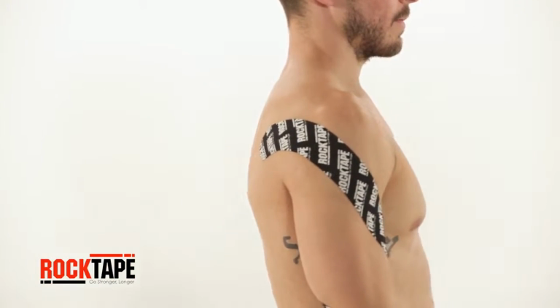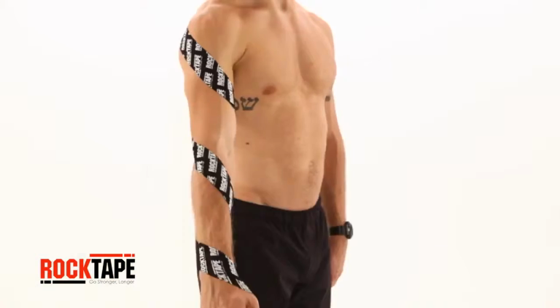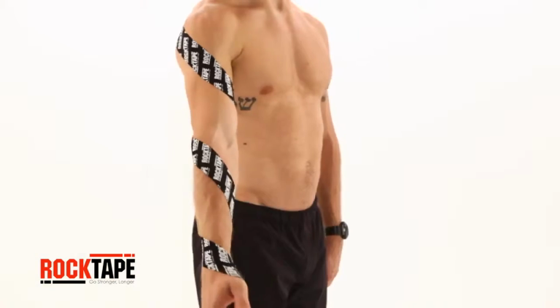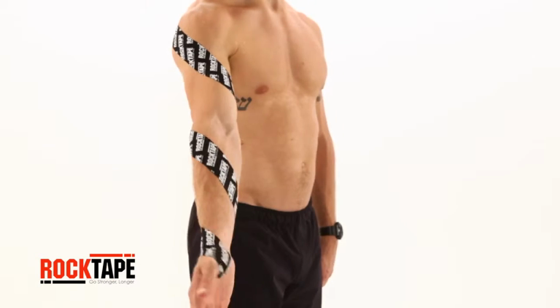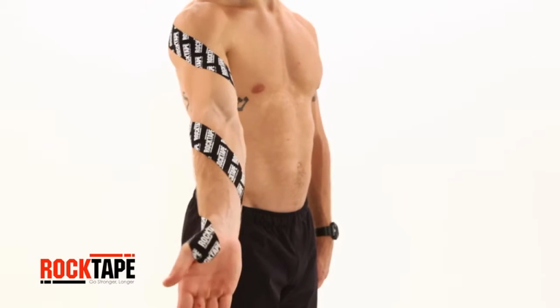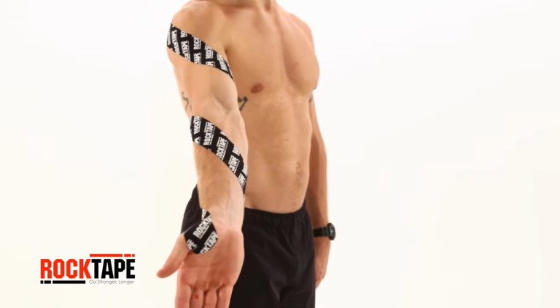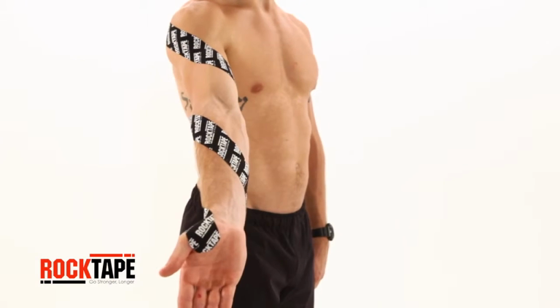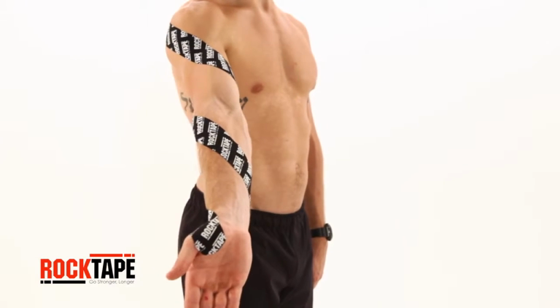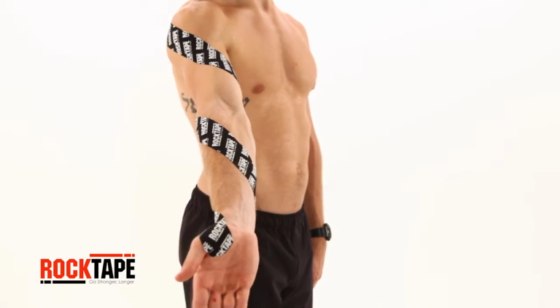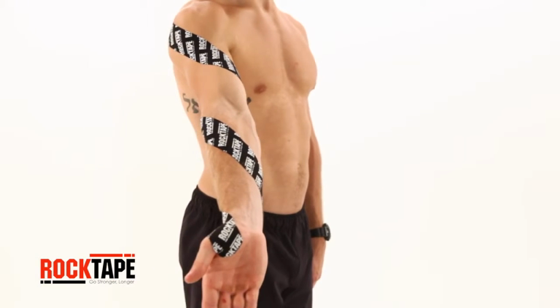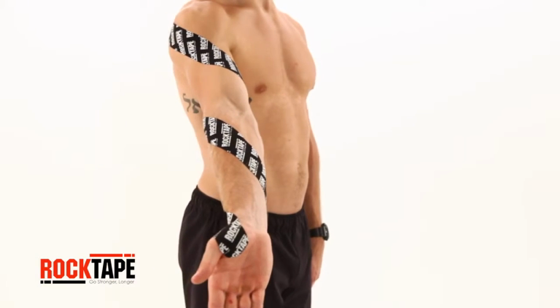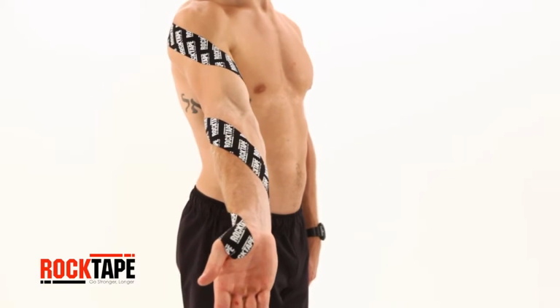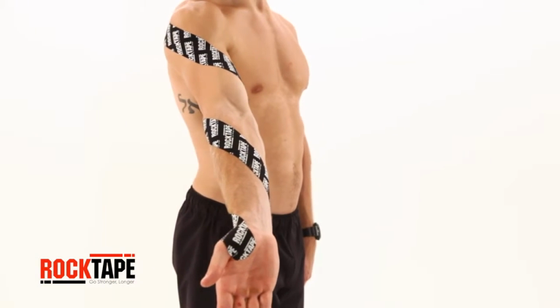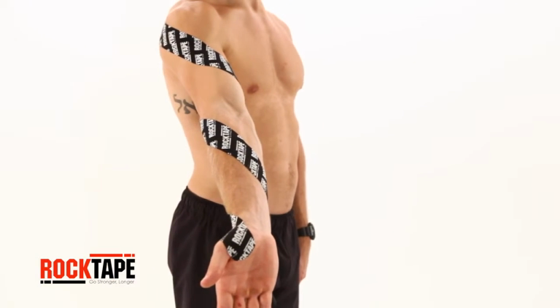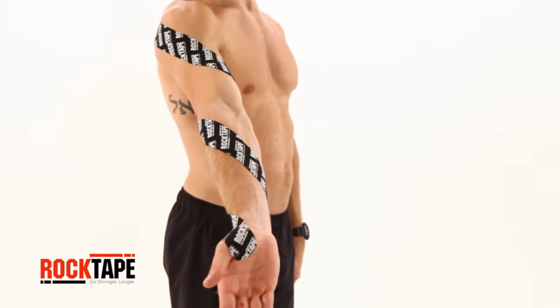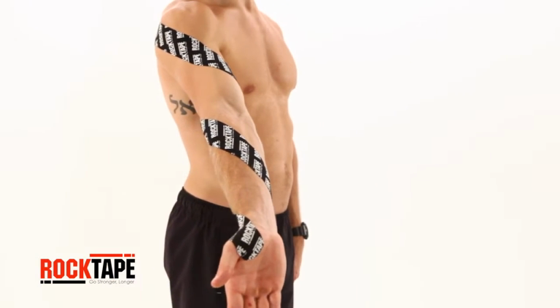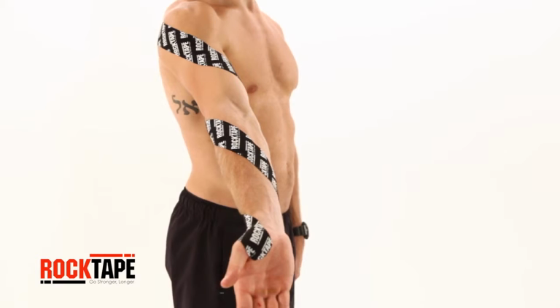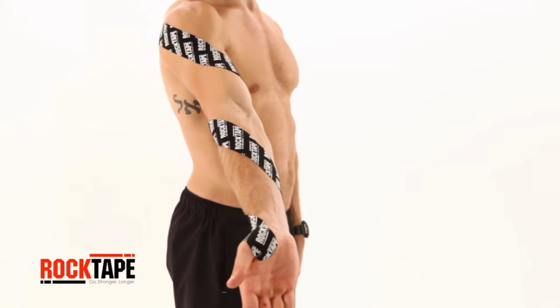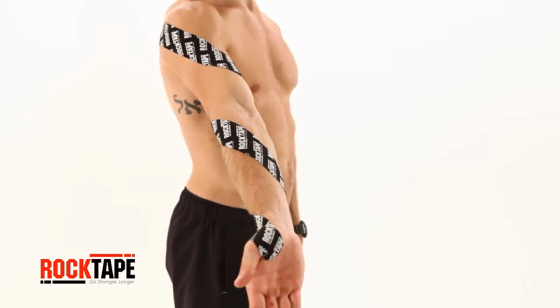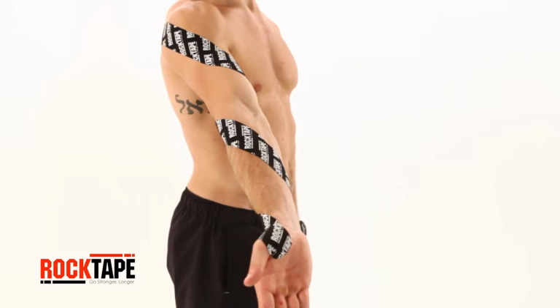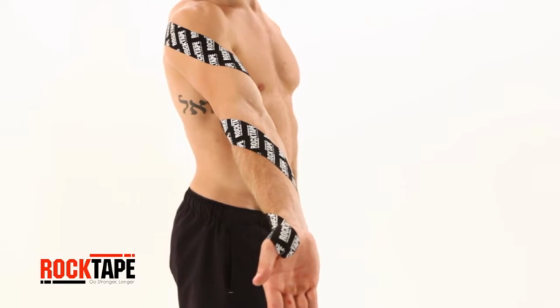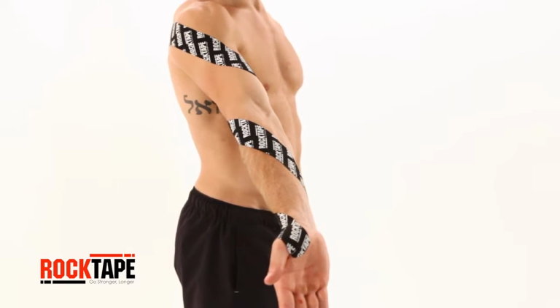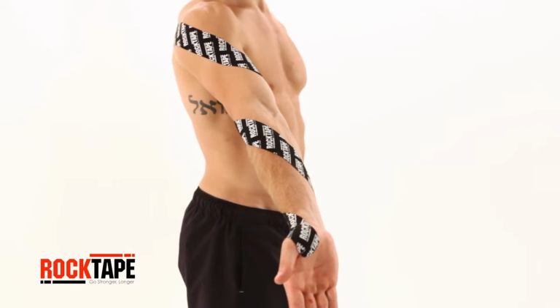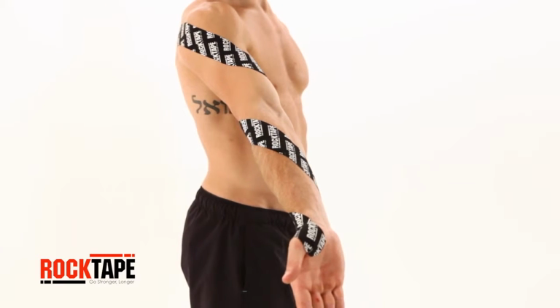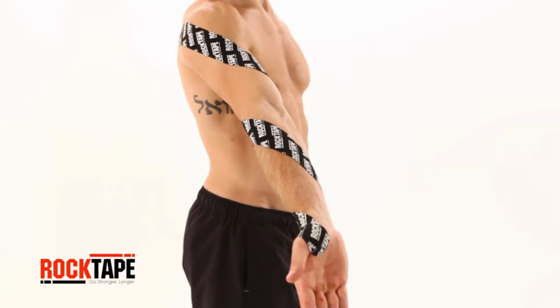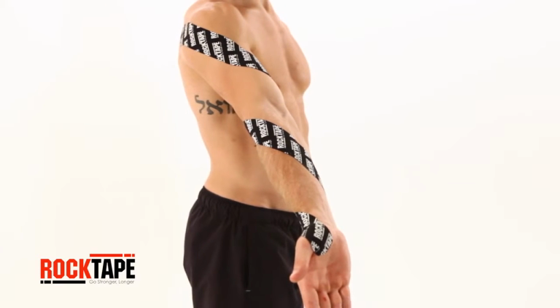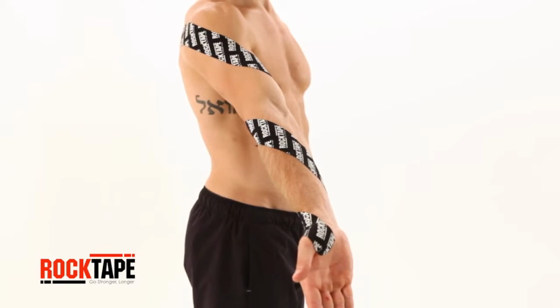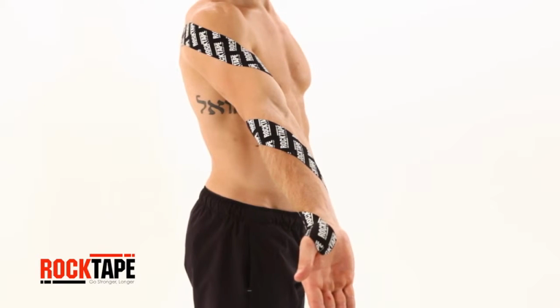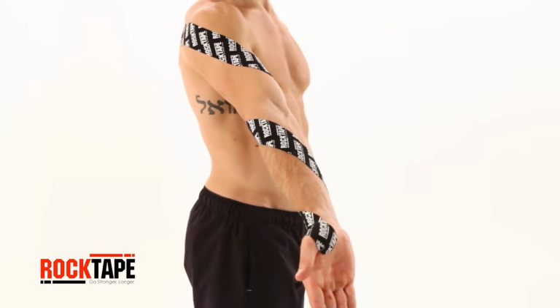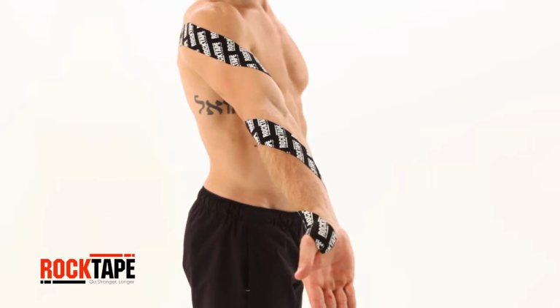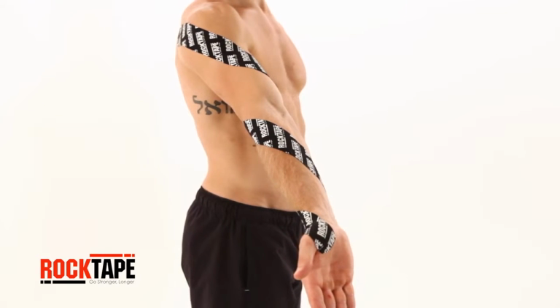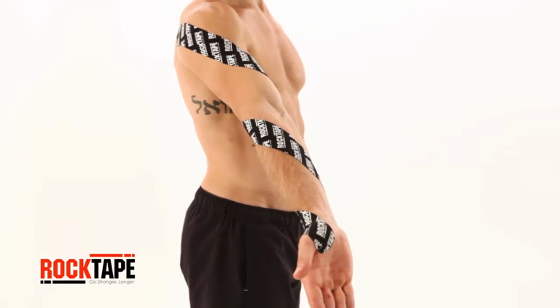Thanks for watching! Check out our other videos for more movement and taping tutorials to help you go stronger, longer.